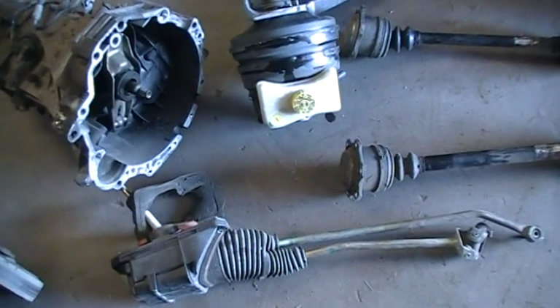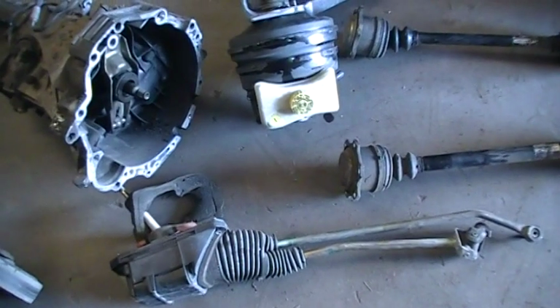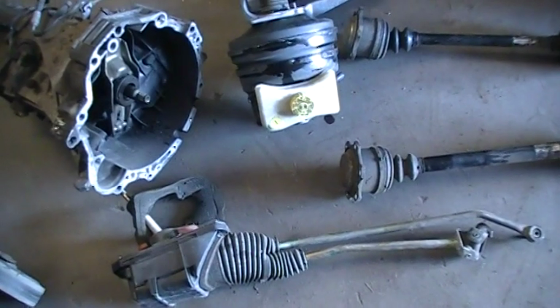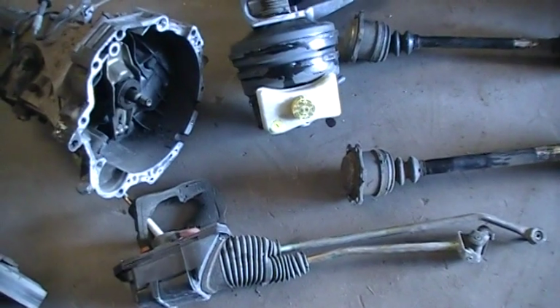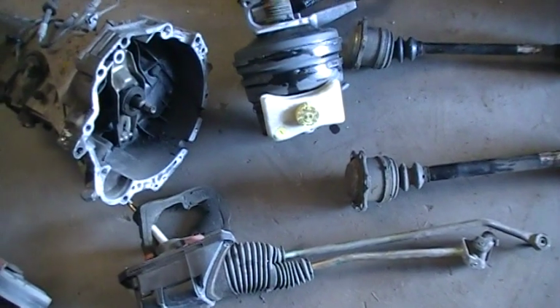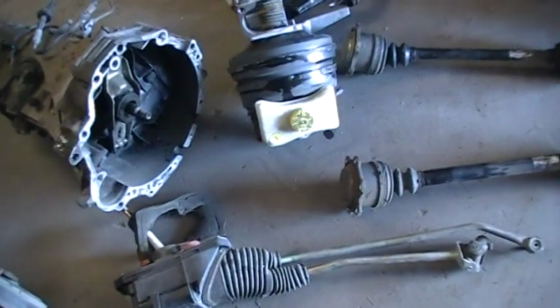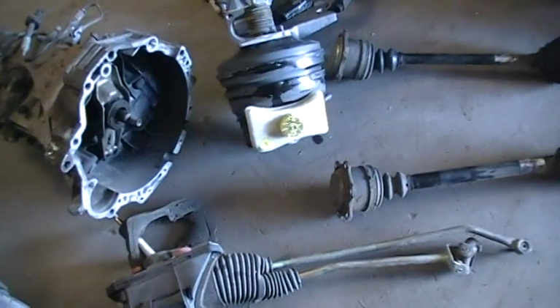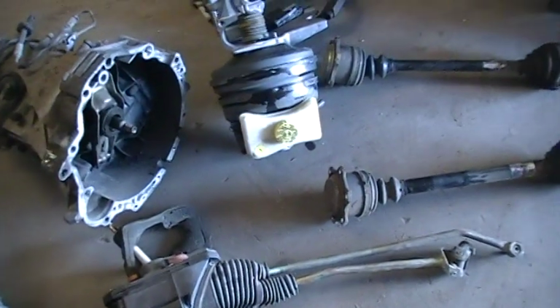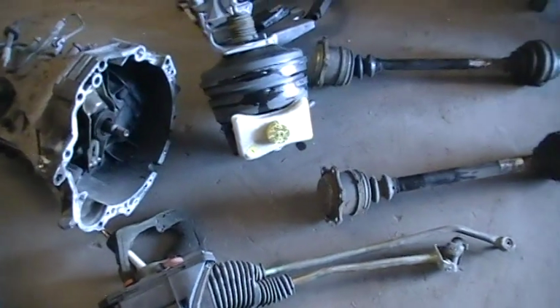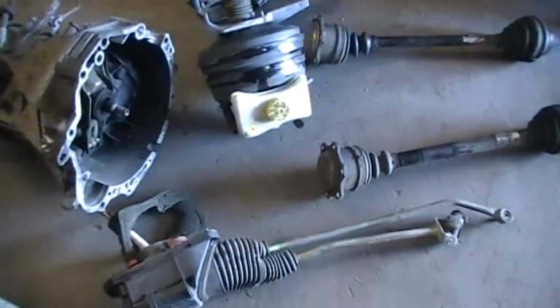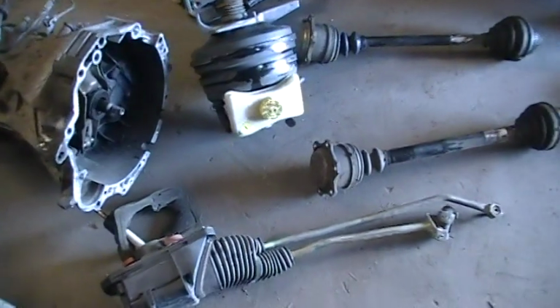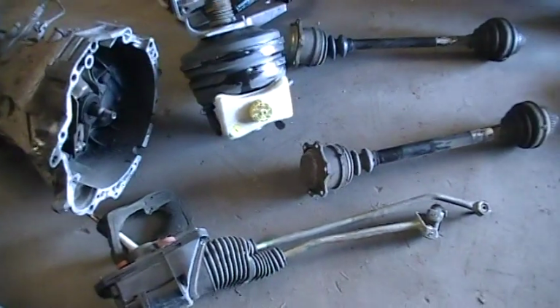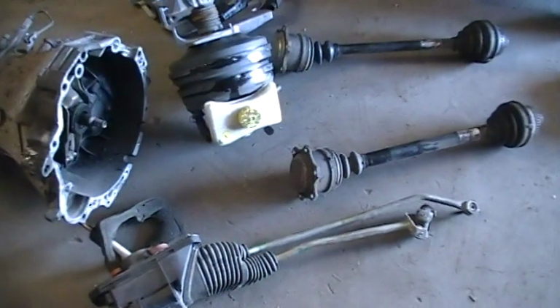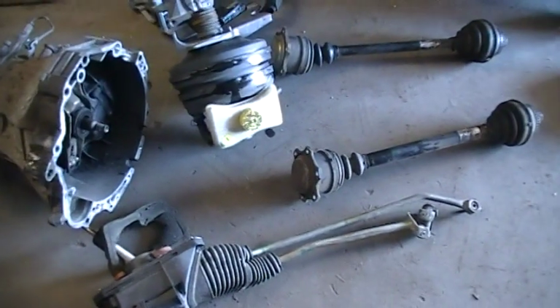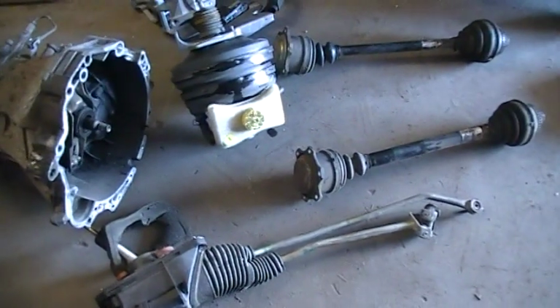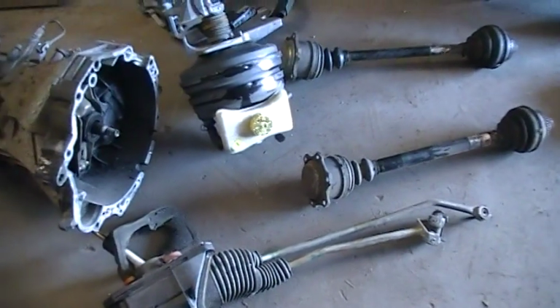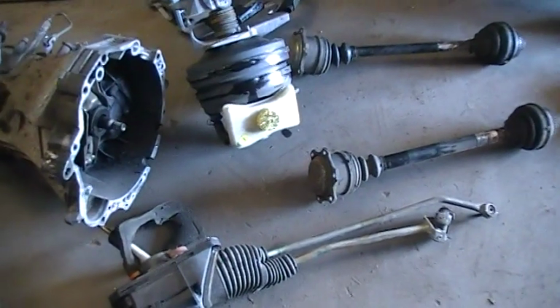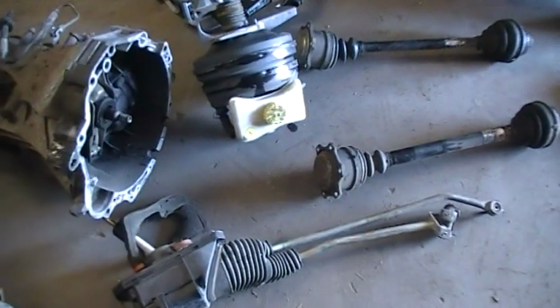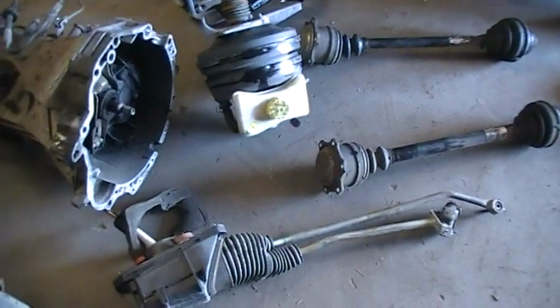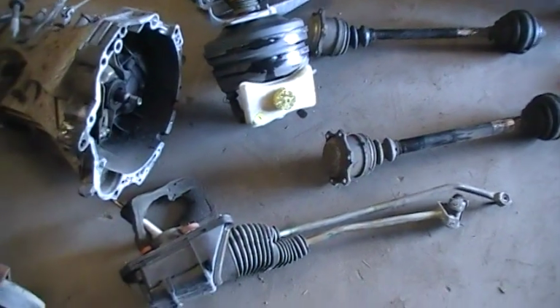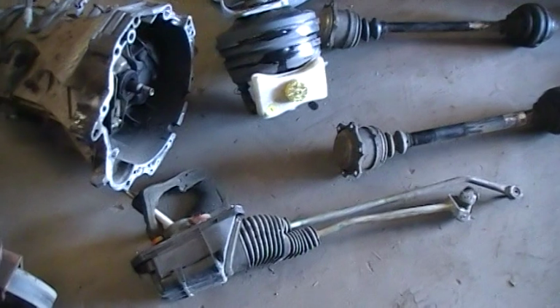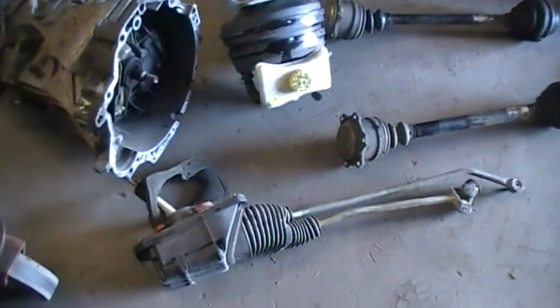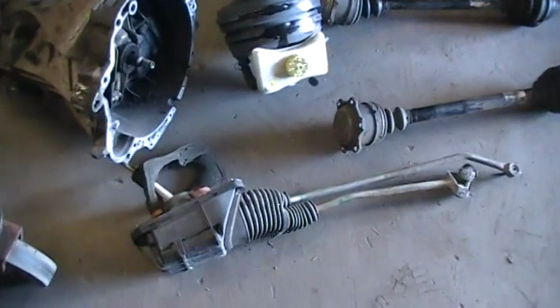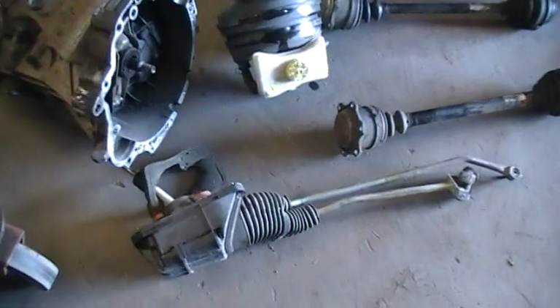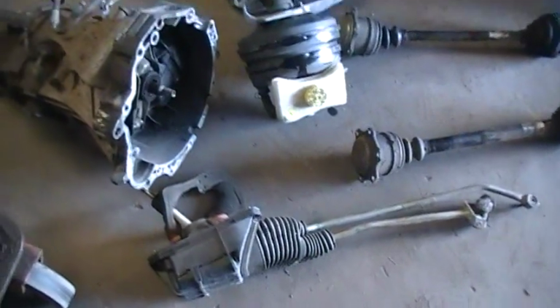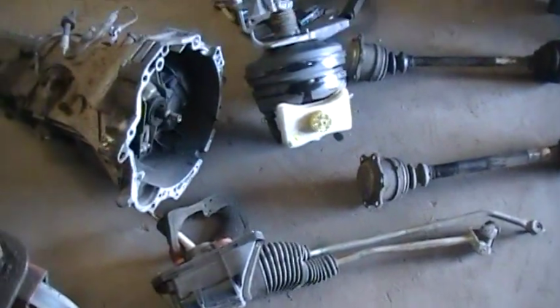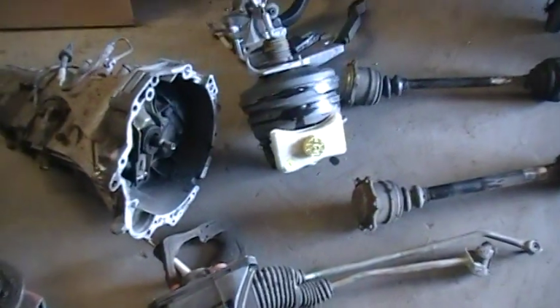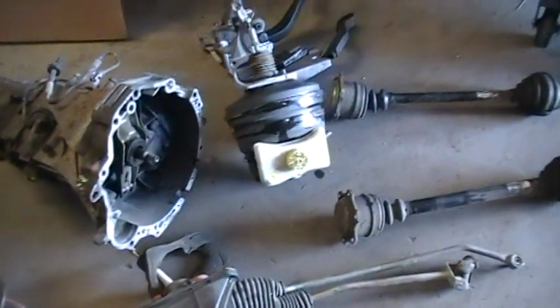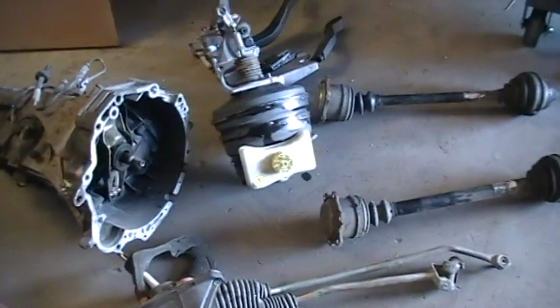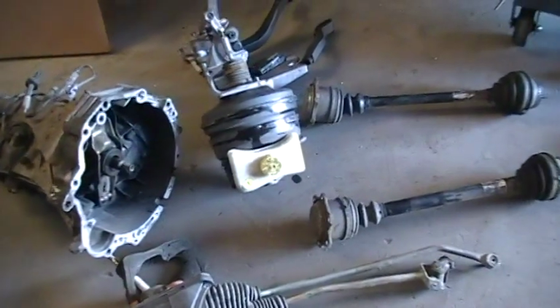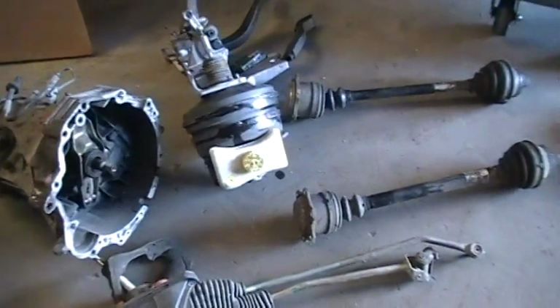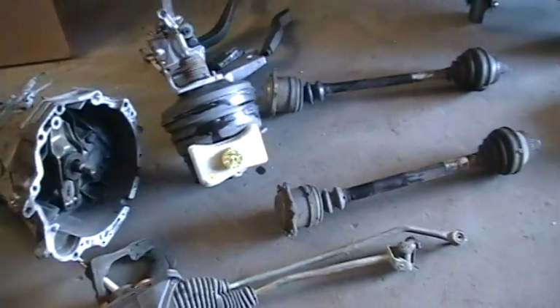You usually don't need the brake booster, but some people just like to get it. So C10, that's what you're gonna get.